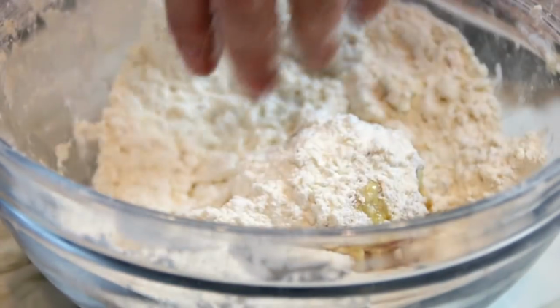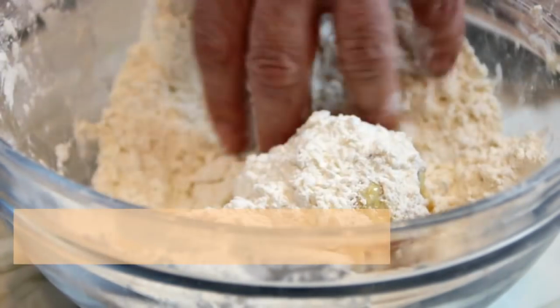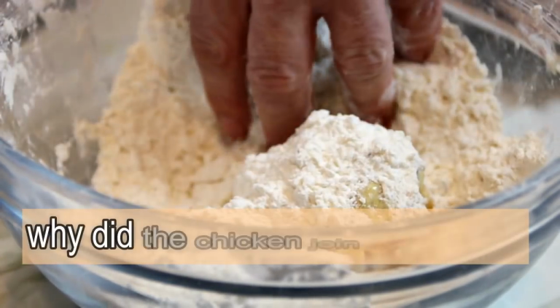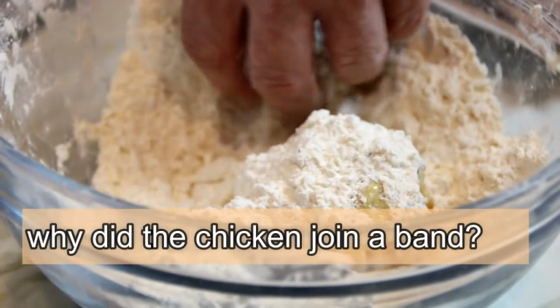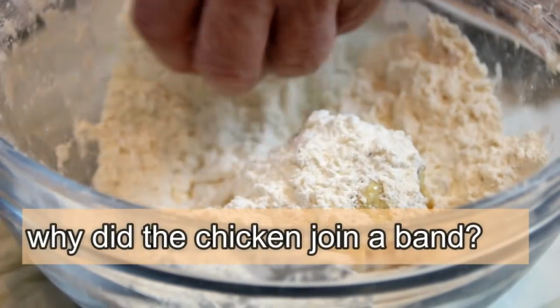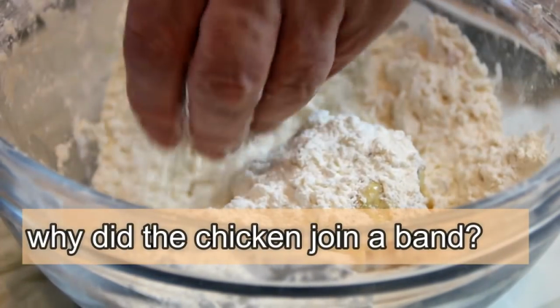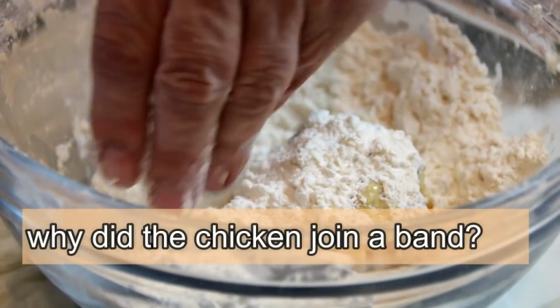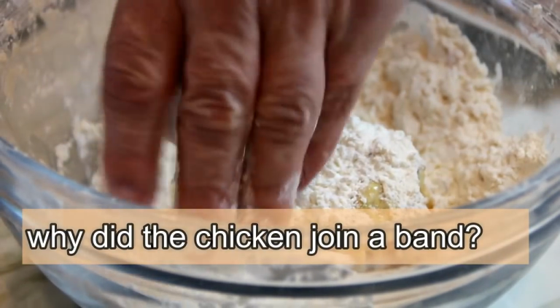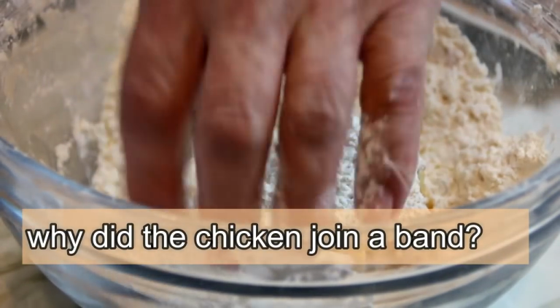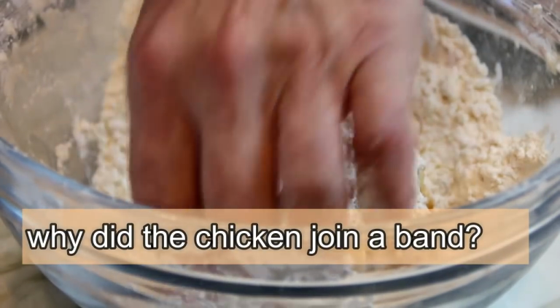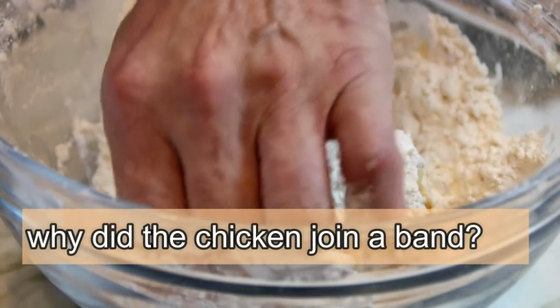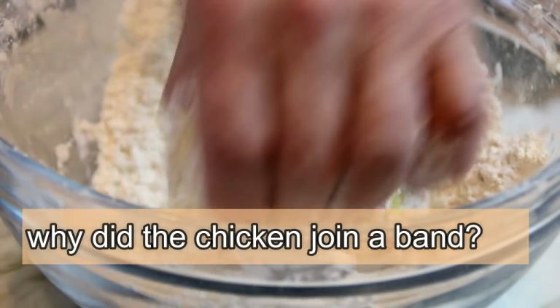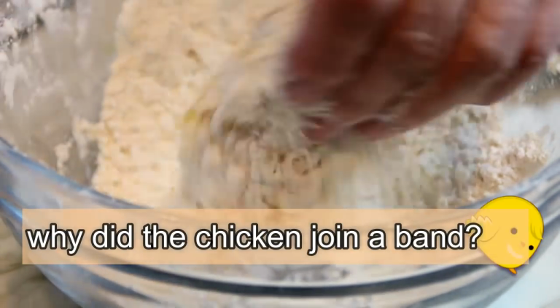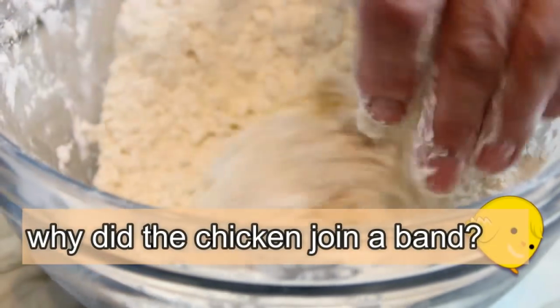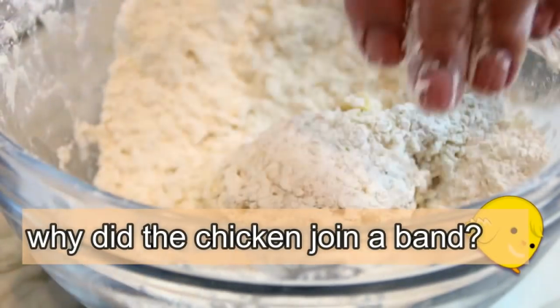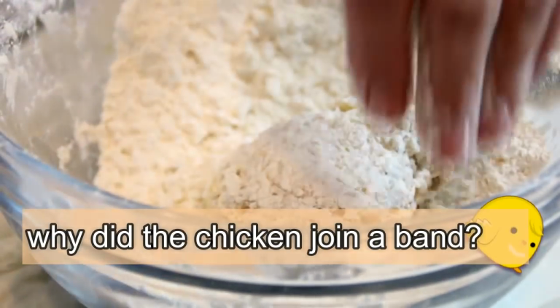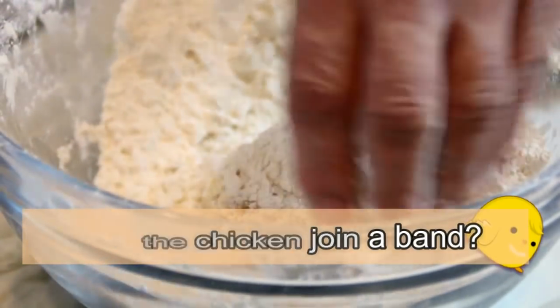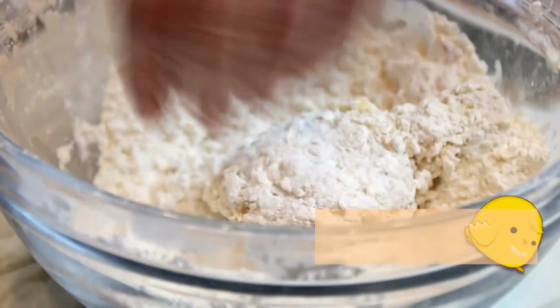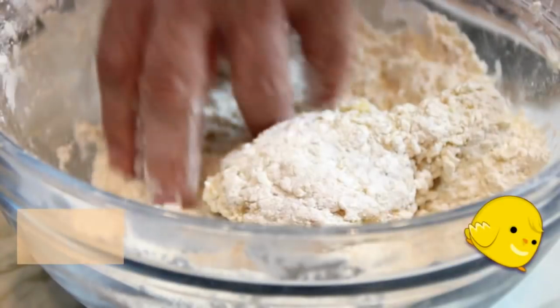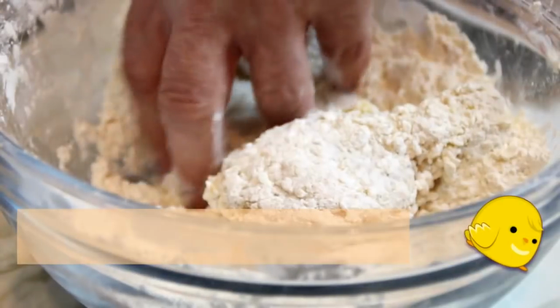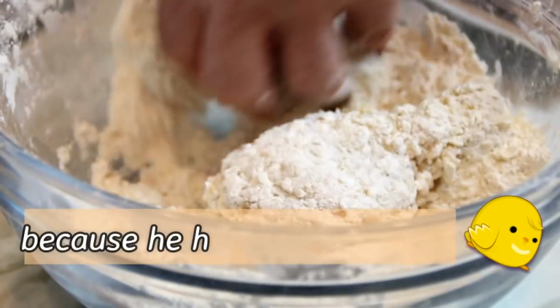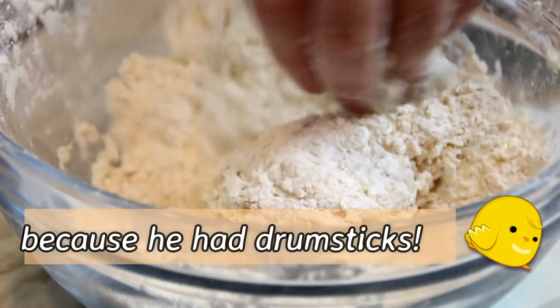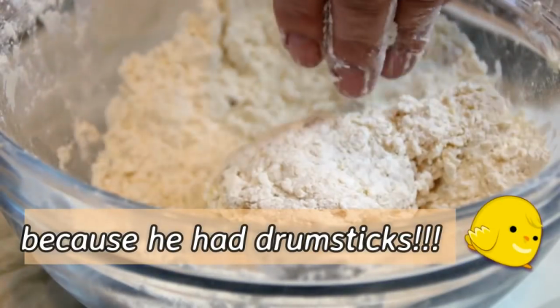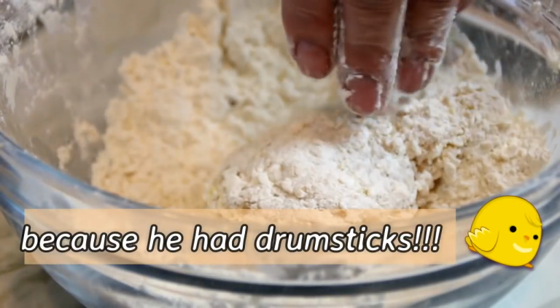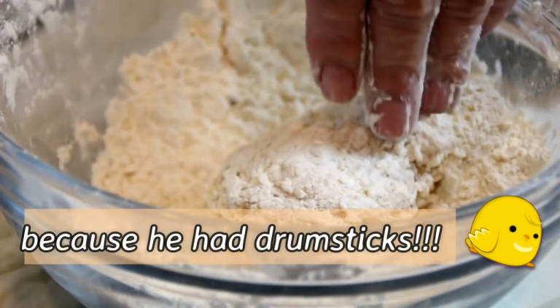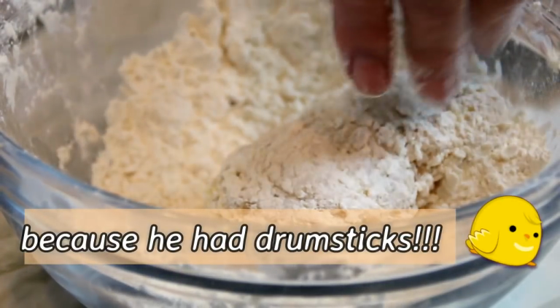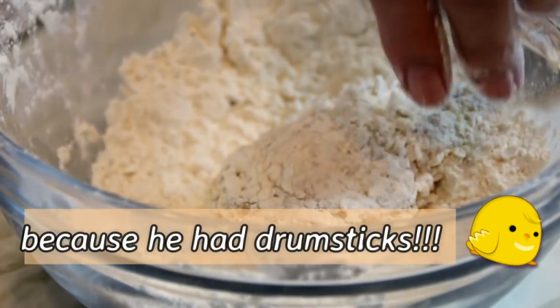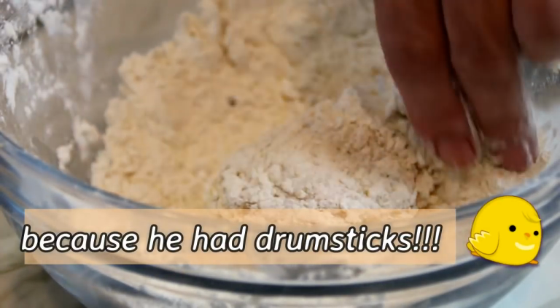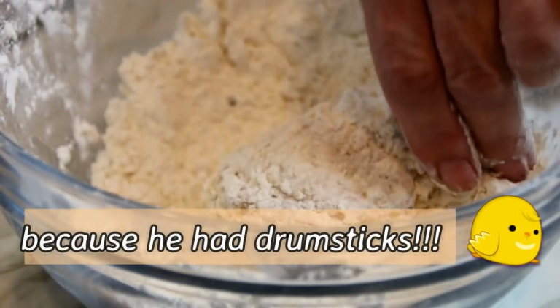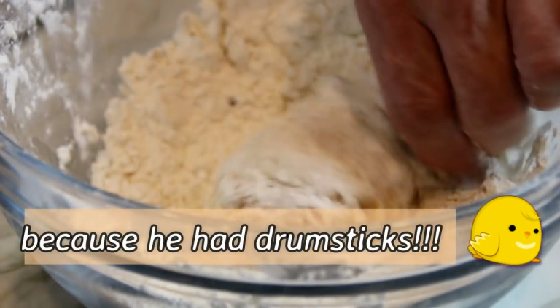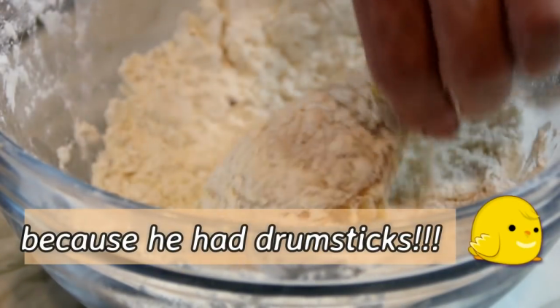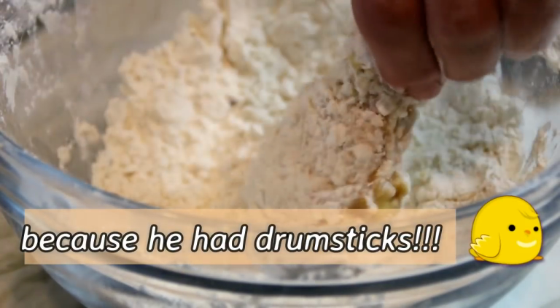By the way, why did the chicken join a band? Because he had drumsticks.